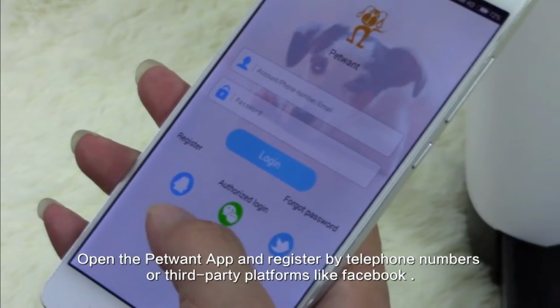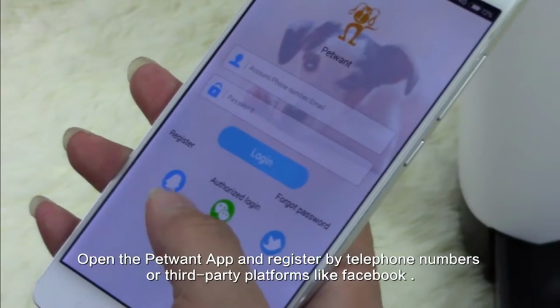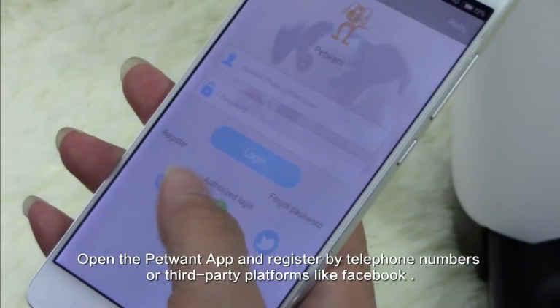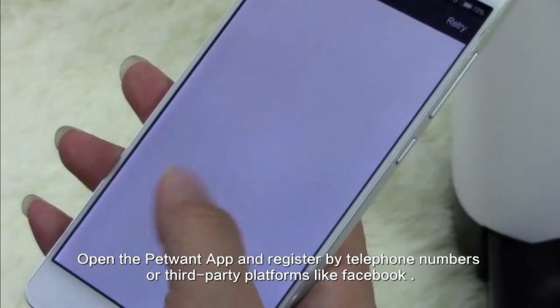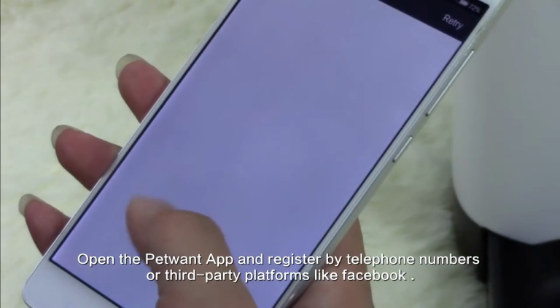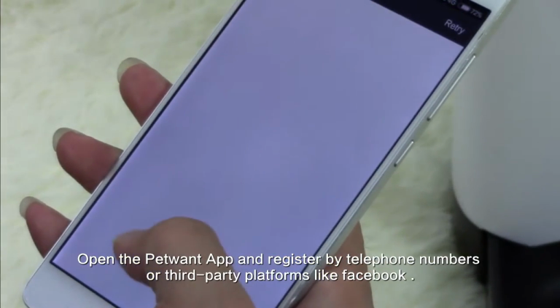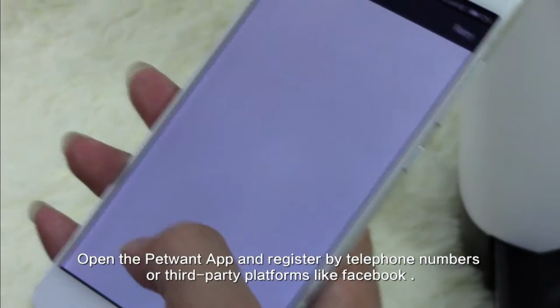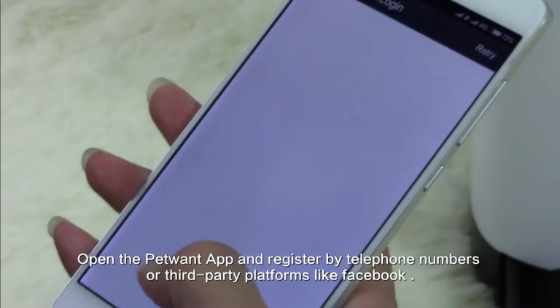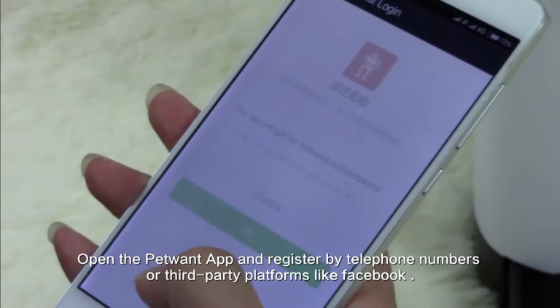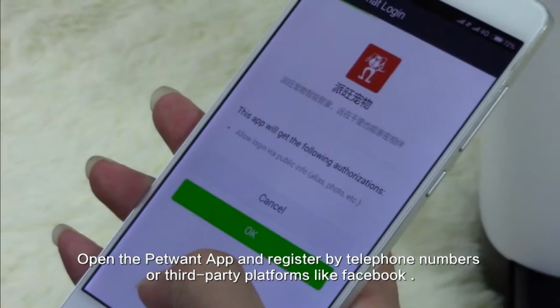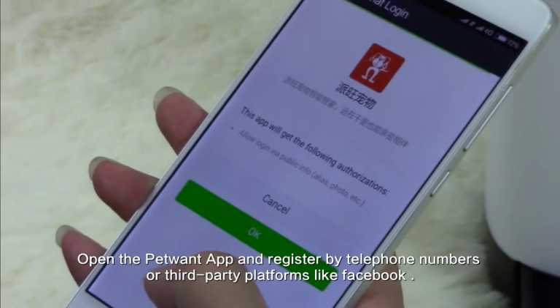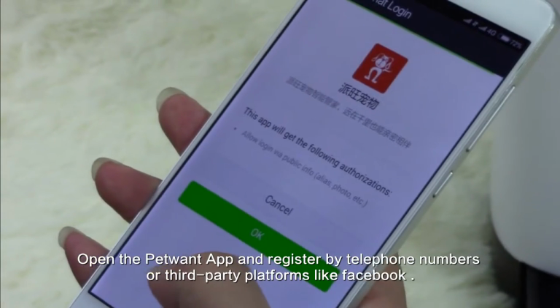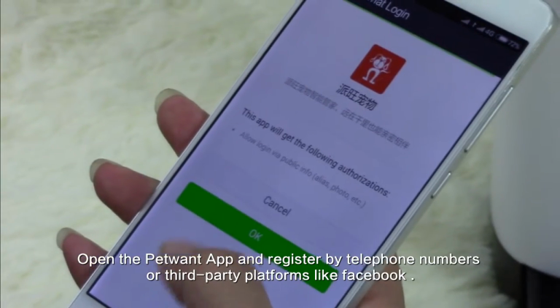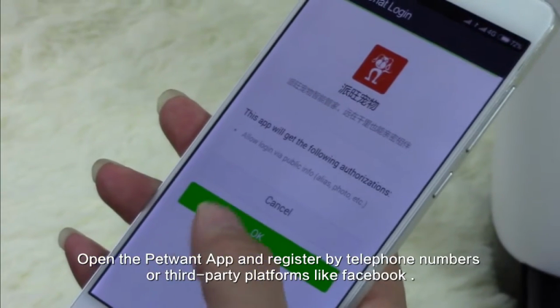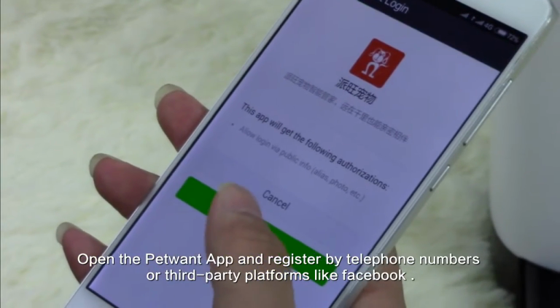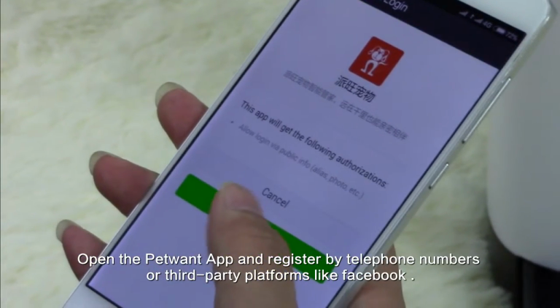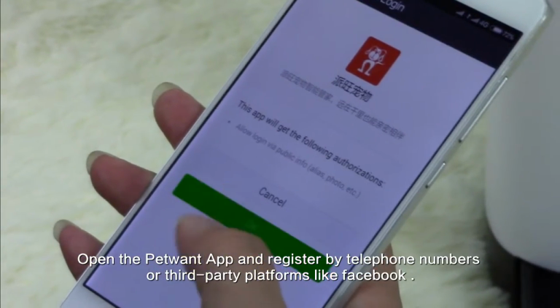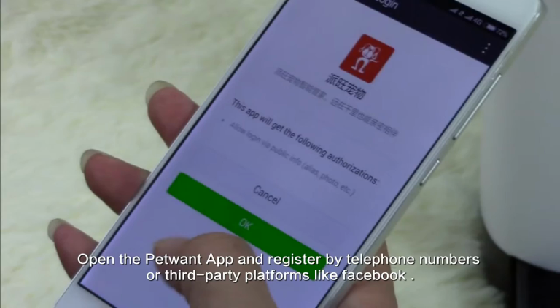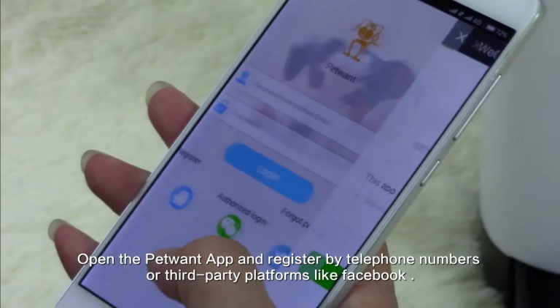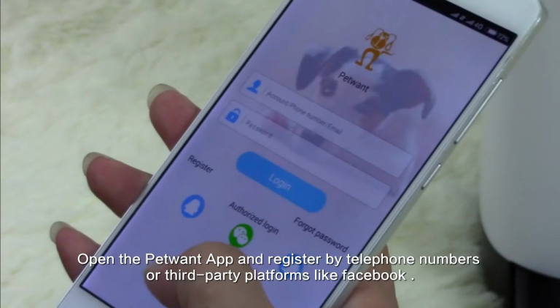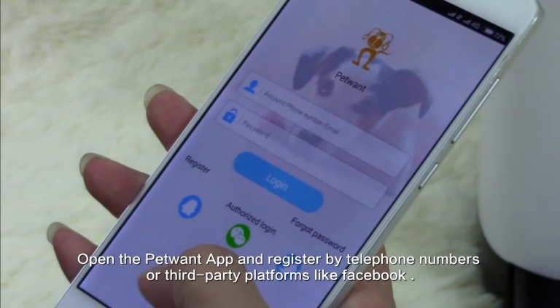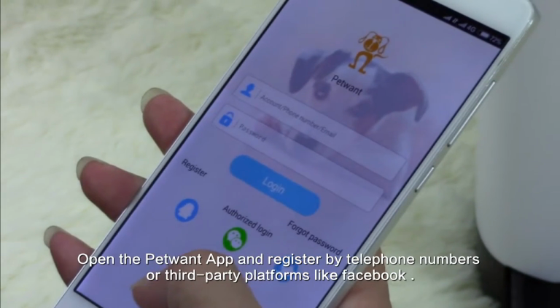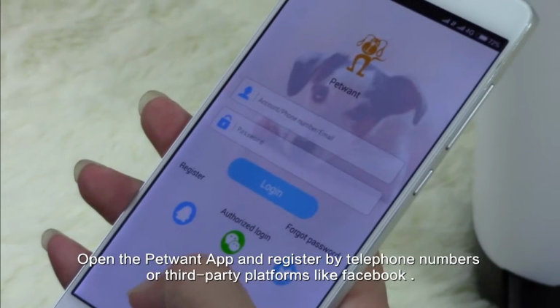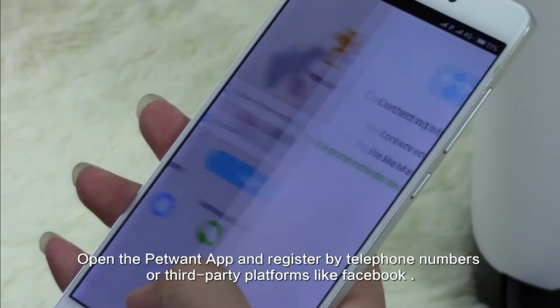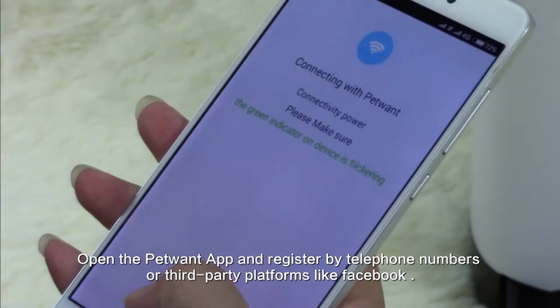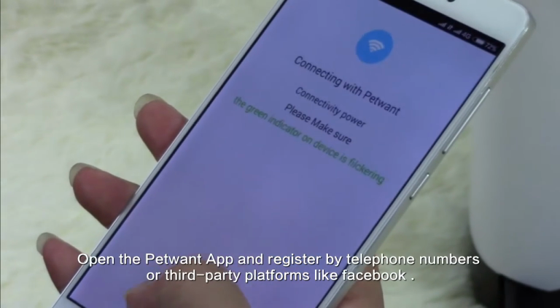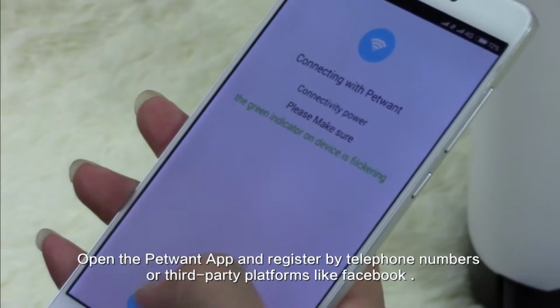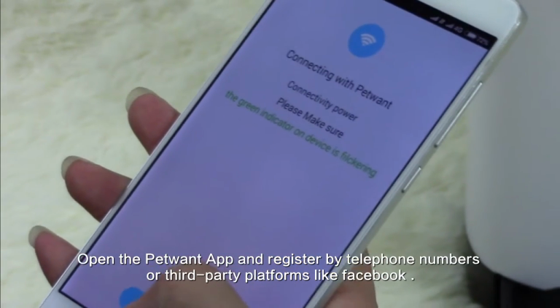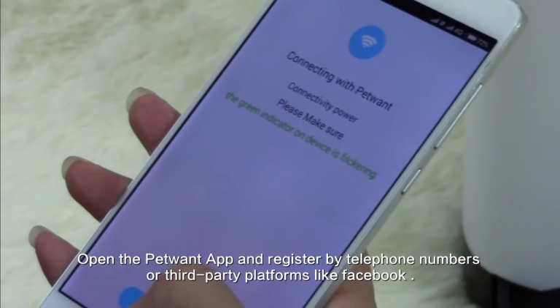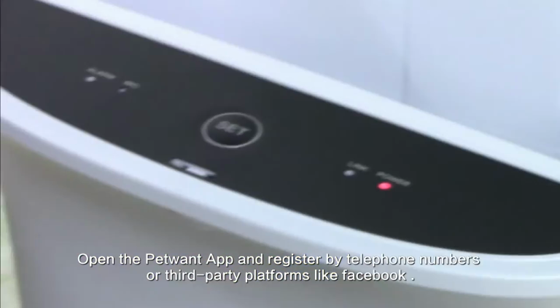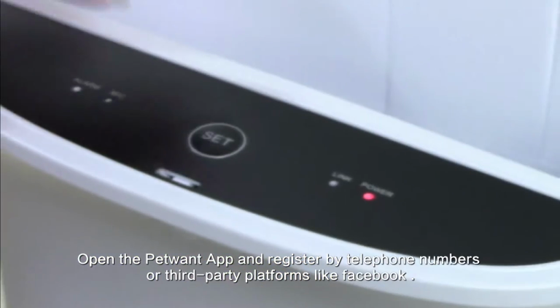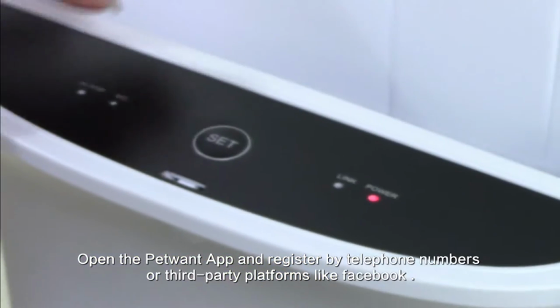Open the PetWound app and register by telephone number or third-party platforms like Facebook.